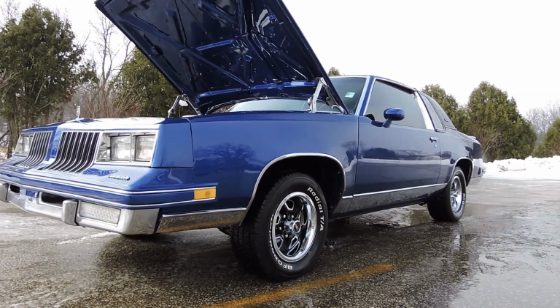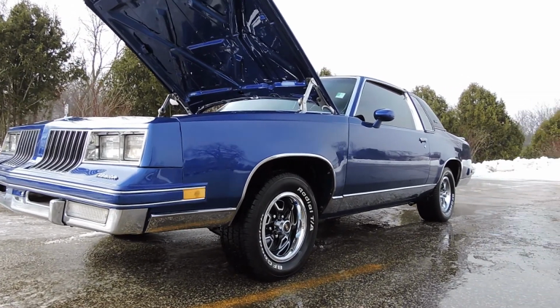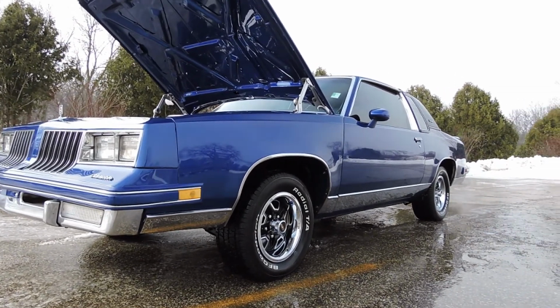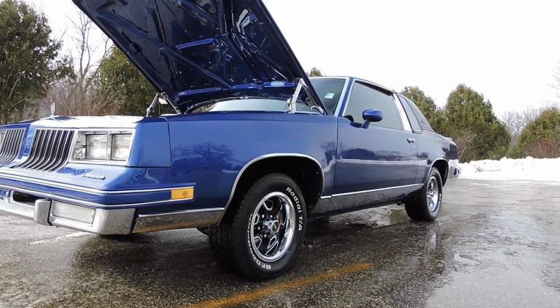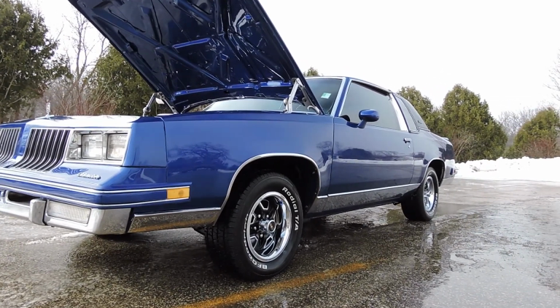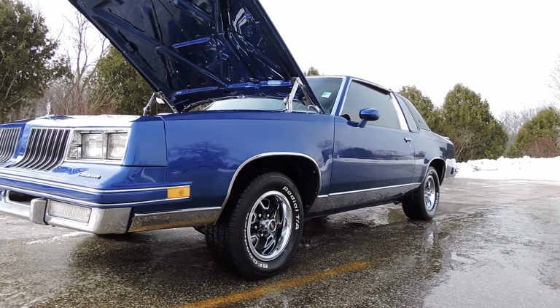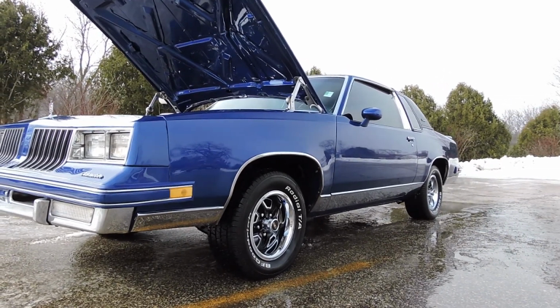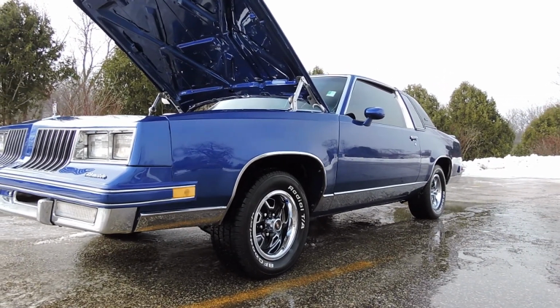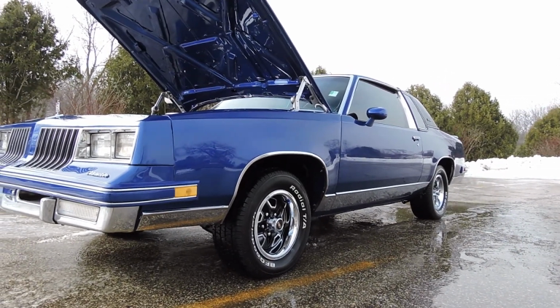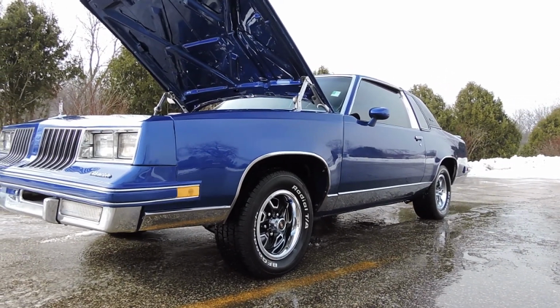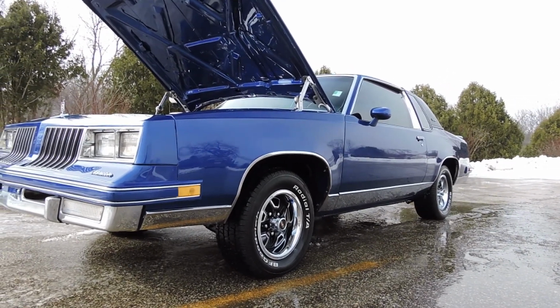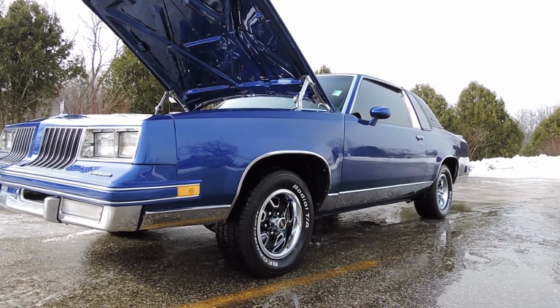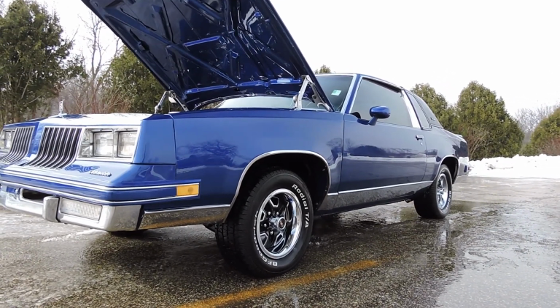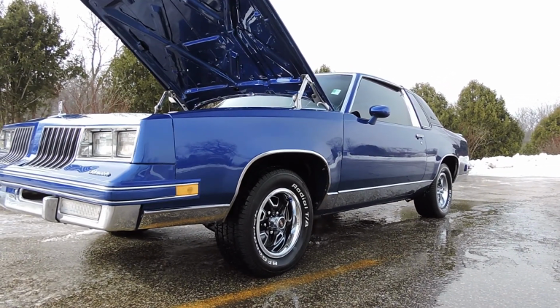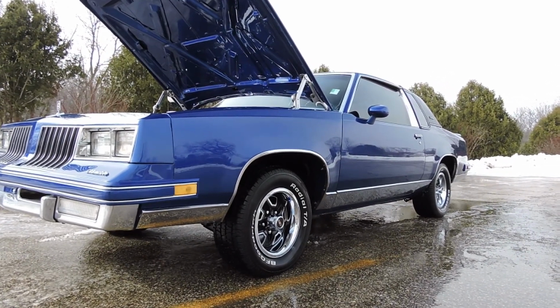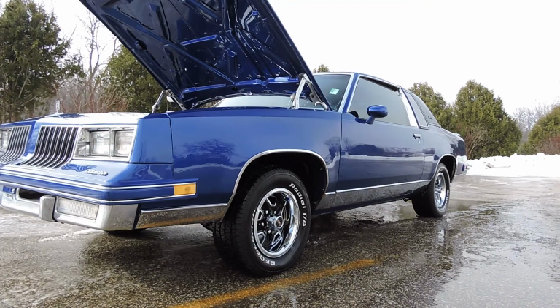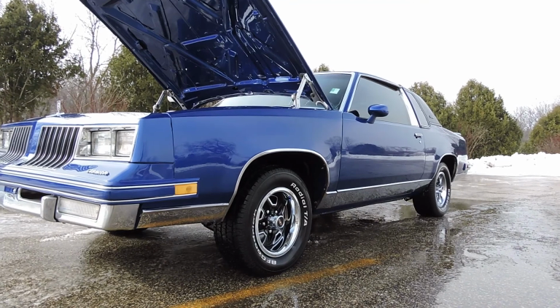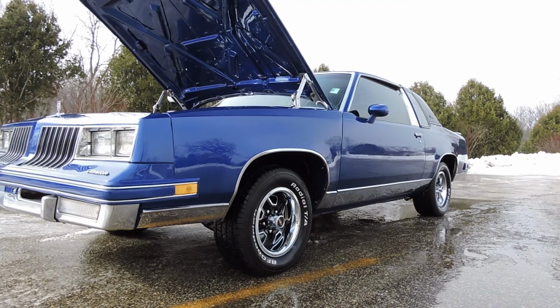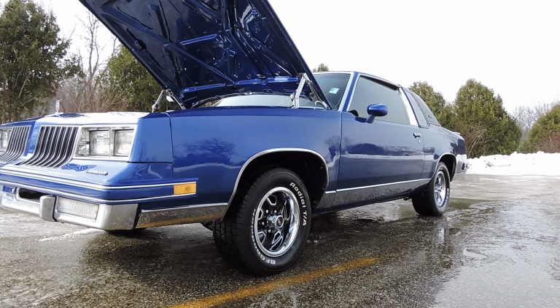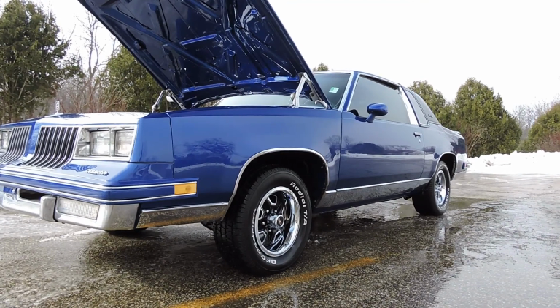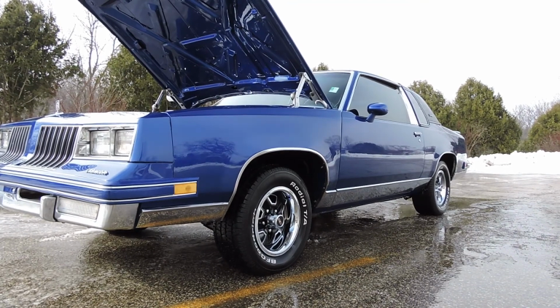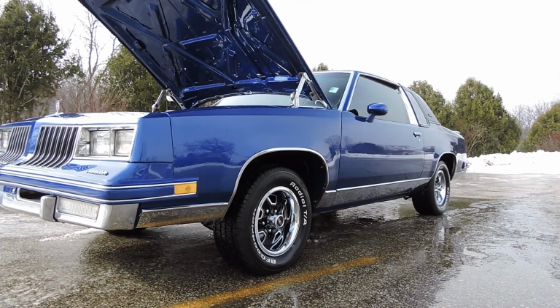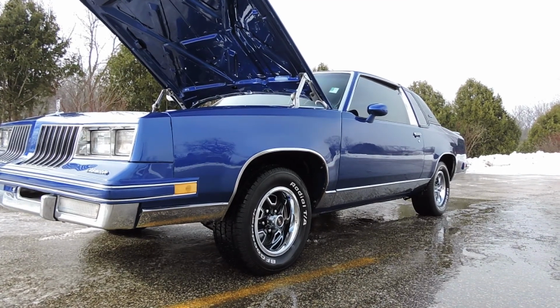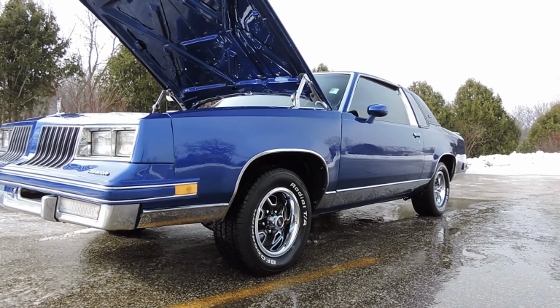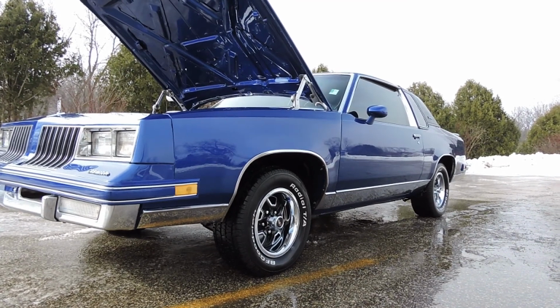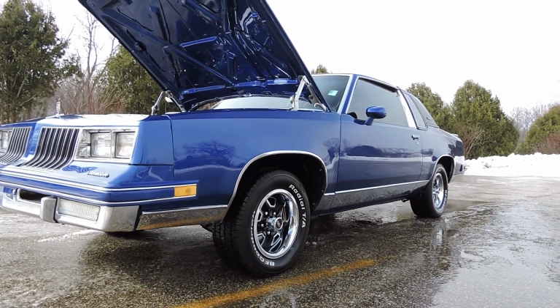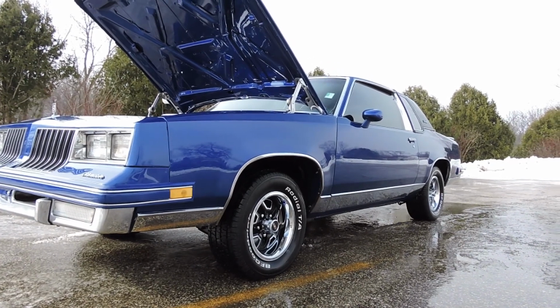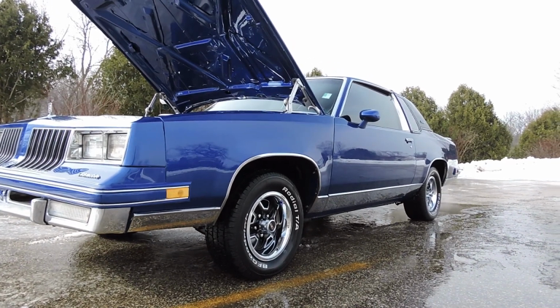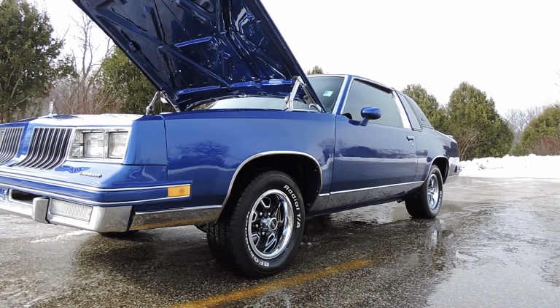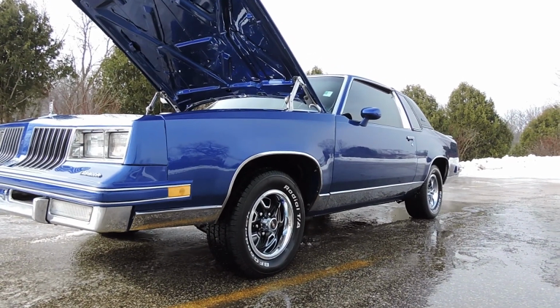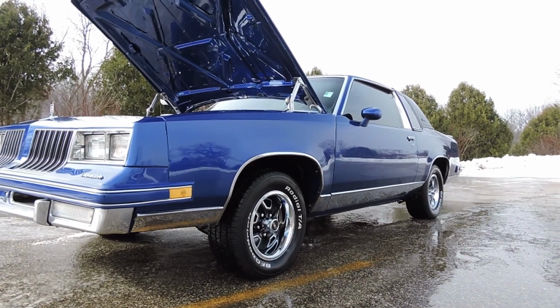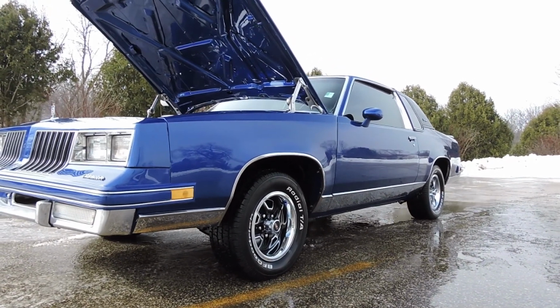It's riding on a brand new set of Rally wheels — the correct Oldsmobile Rally wheels — with BFG raised white letter tires all the way around.